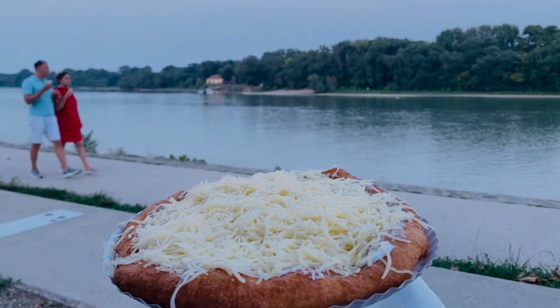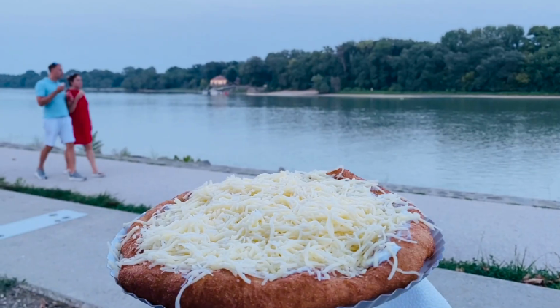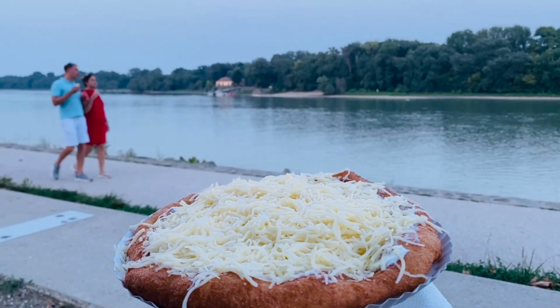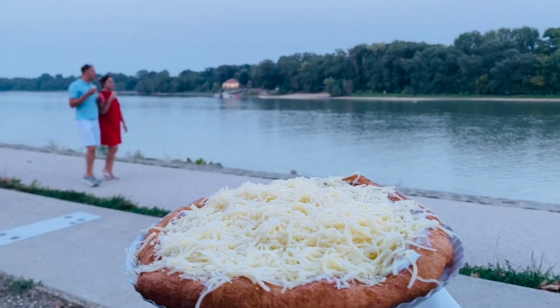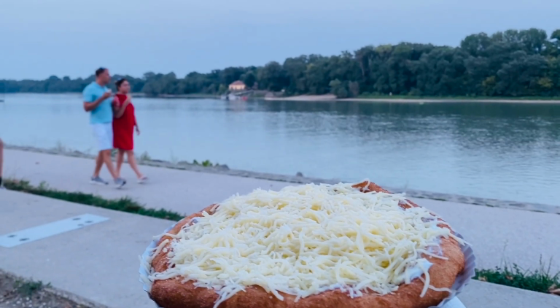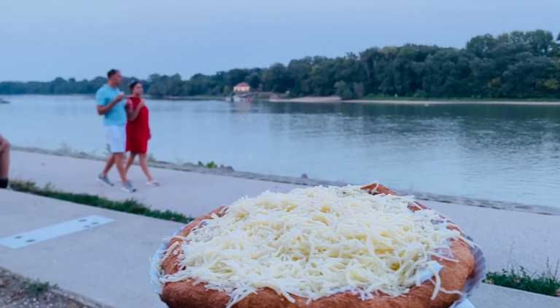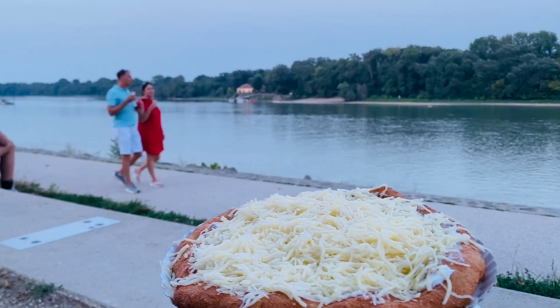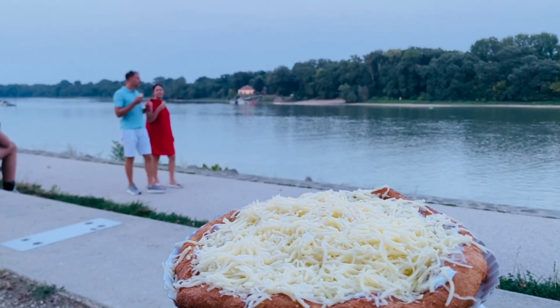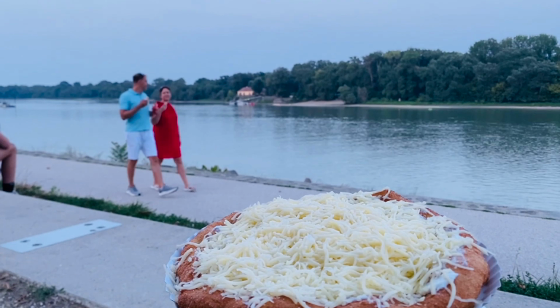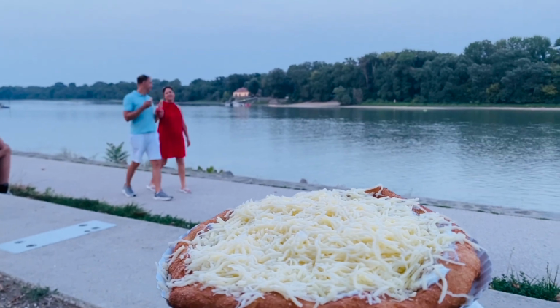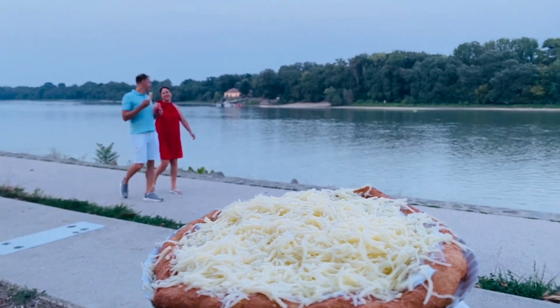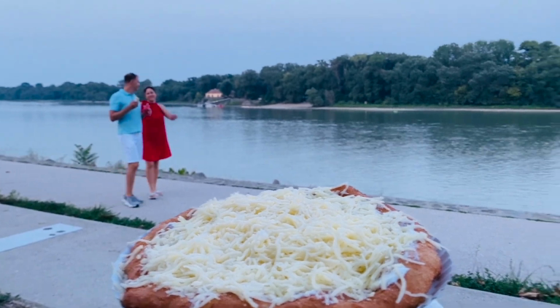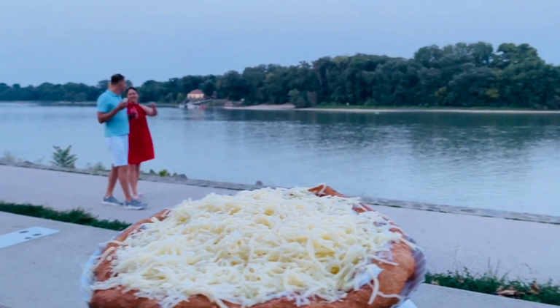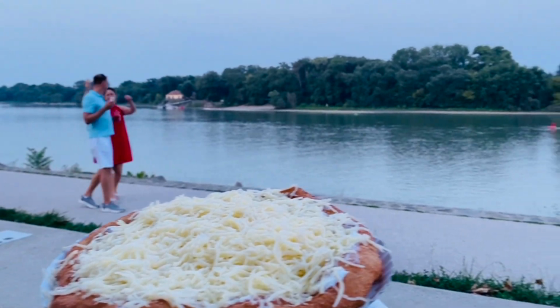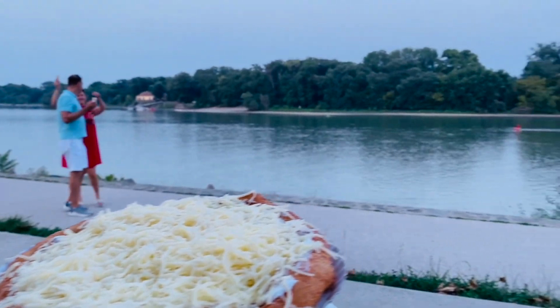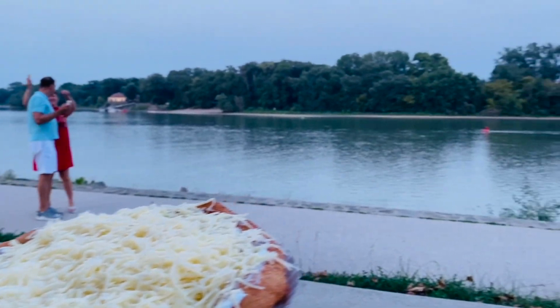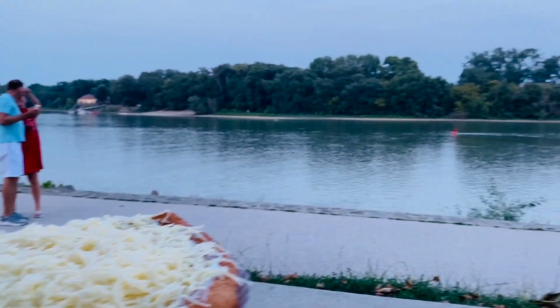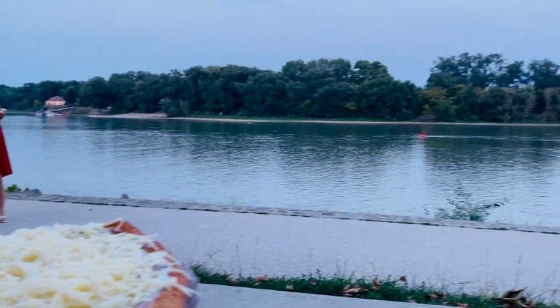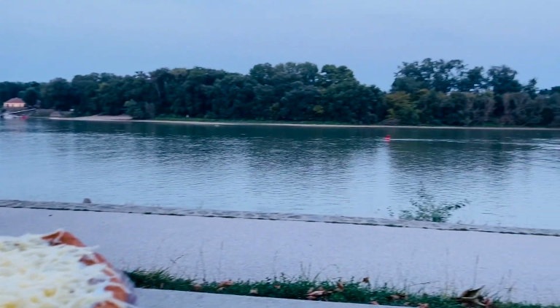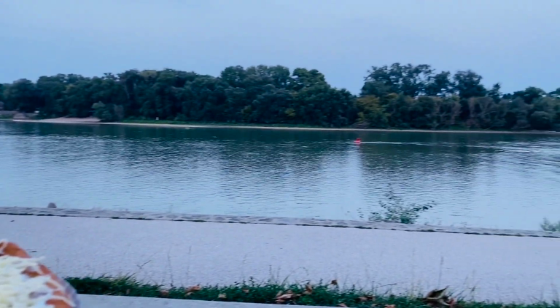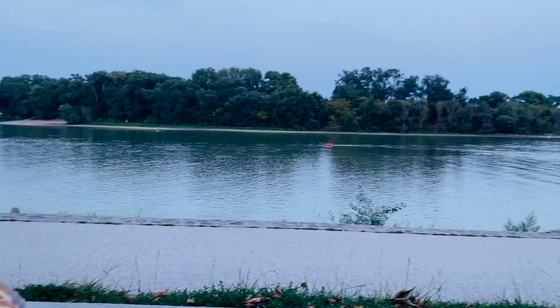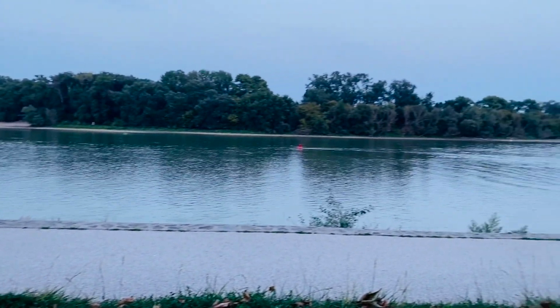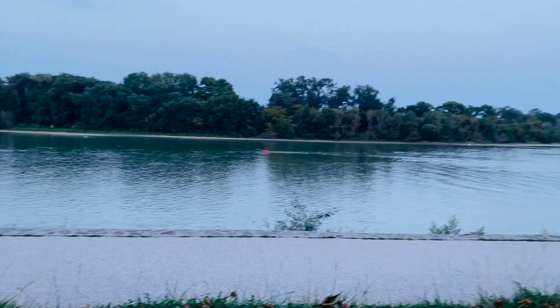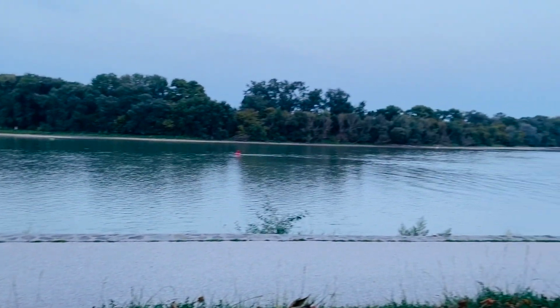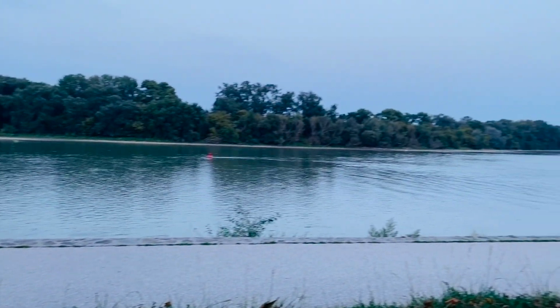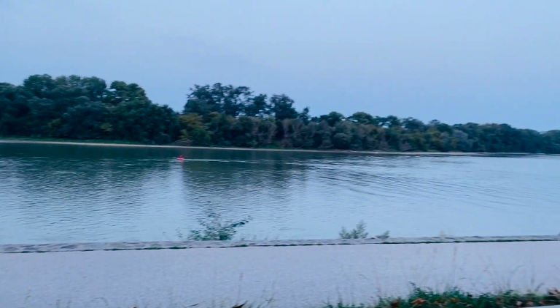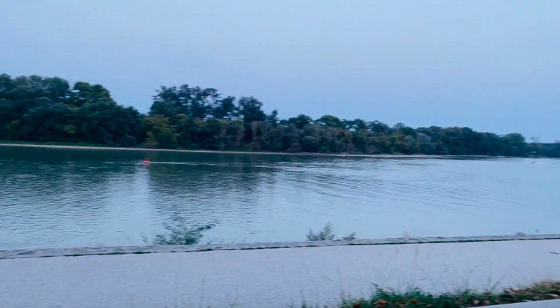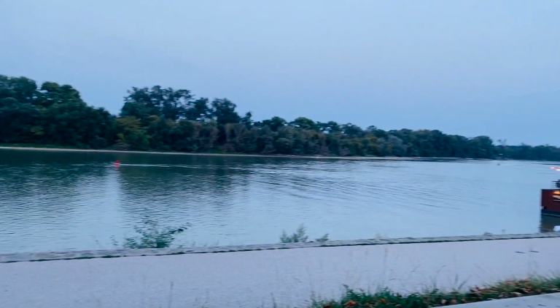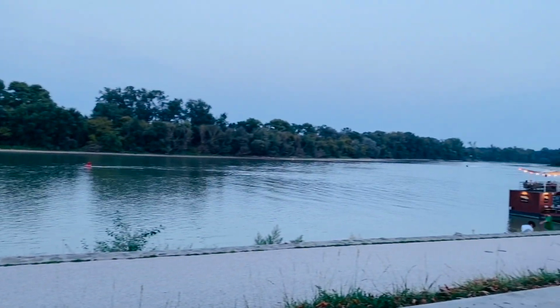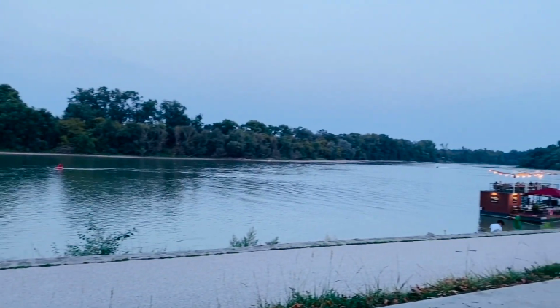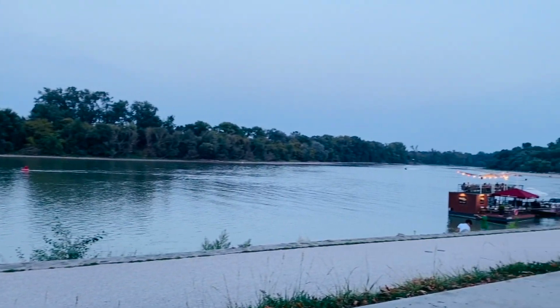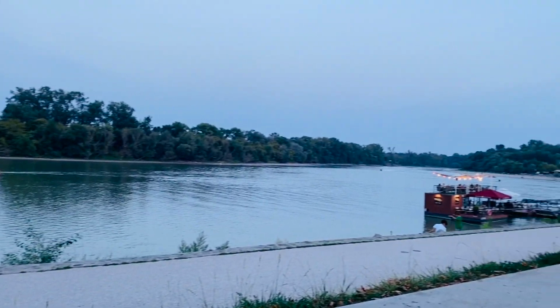The best food to try in Szentendre is lángos with cheese, and their ice cream is also very famous.